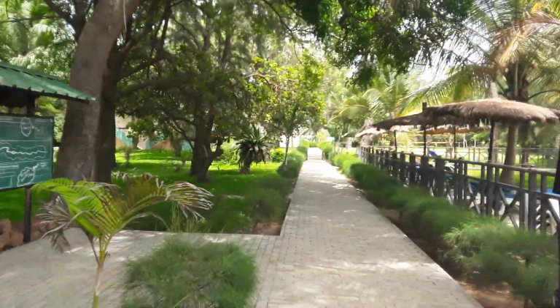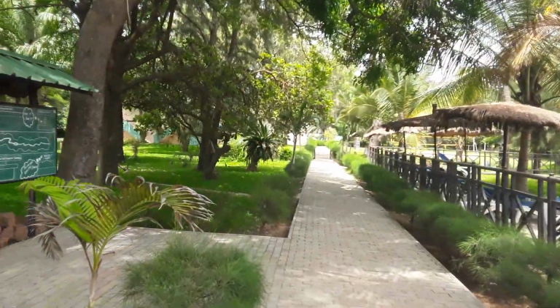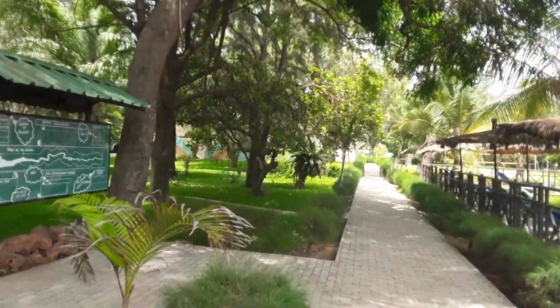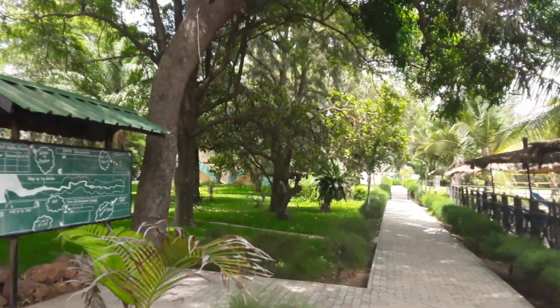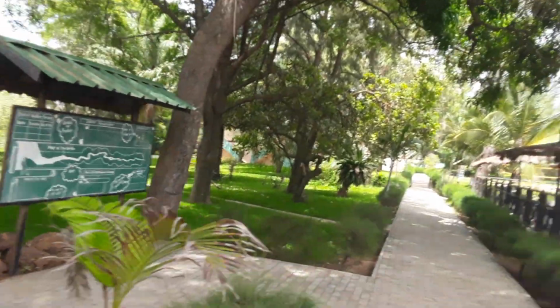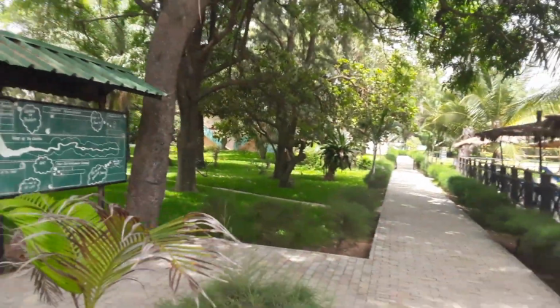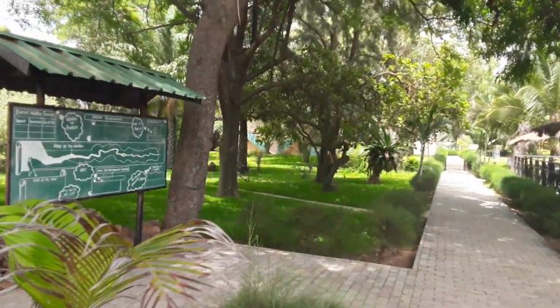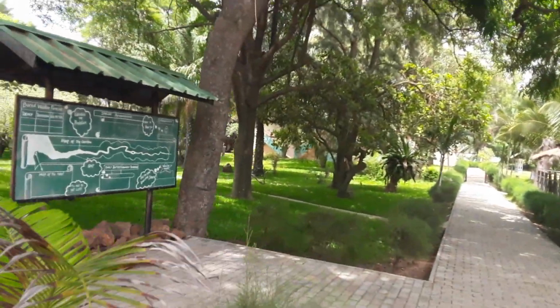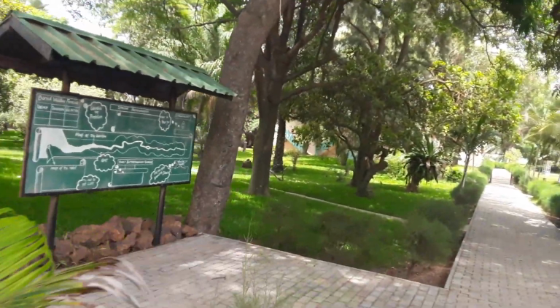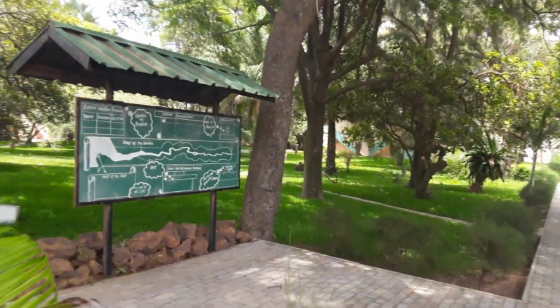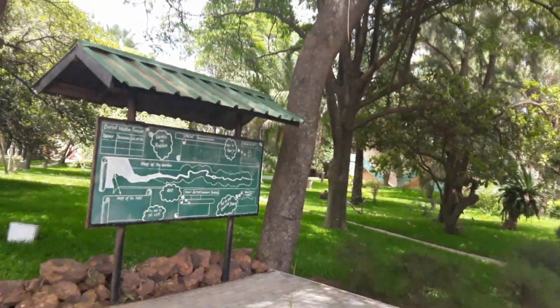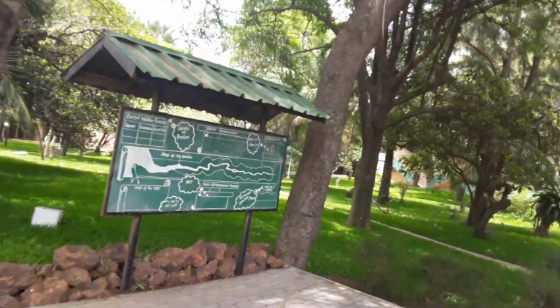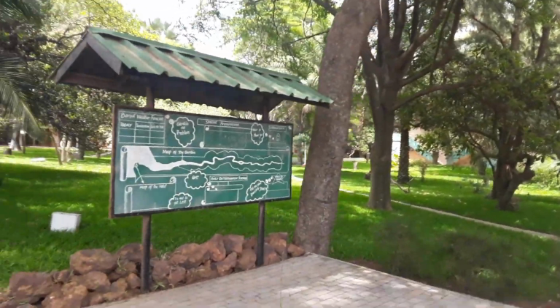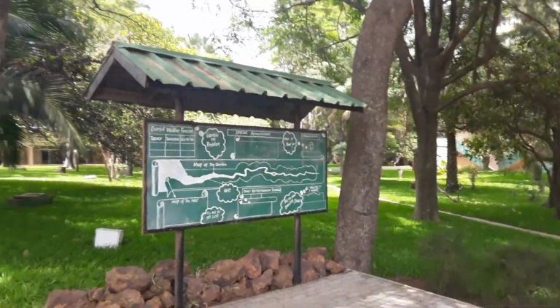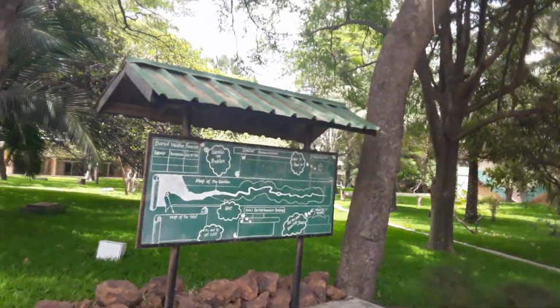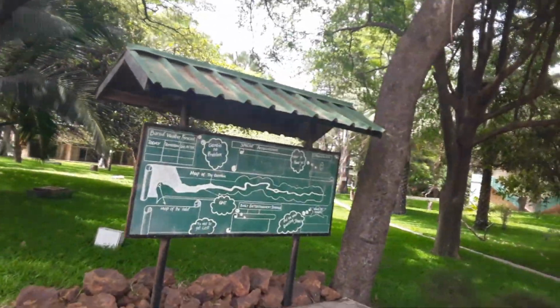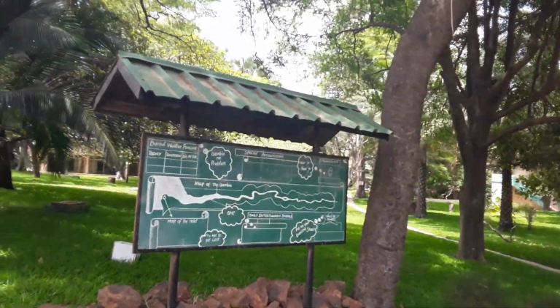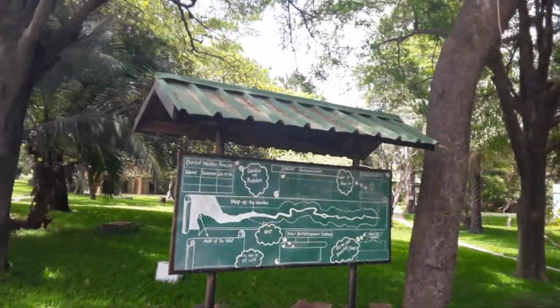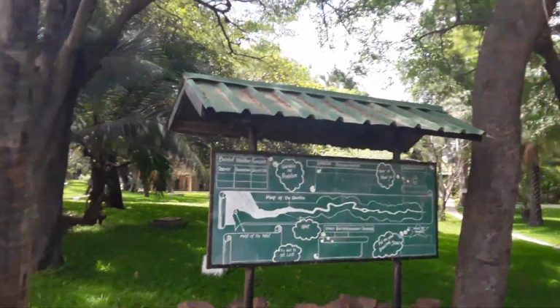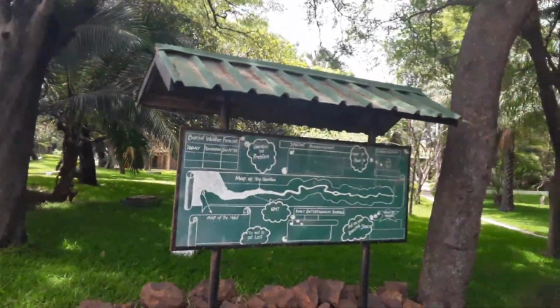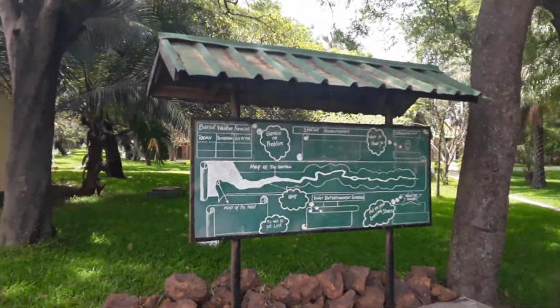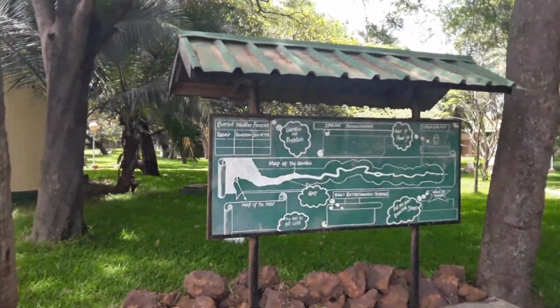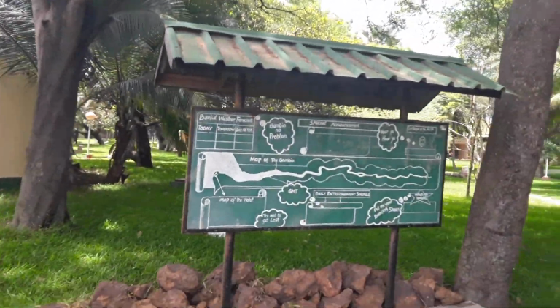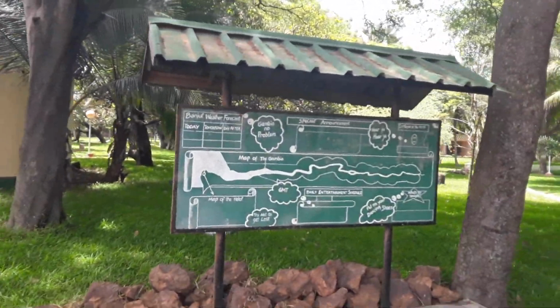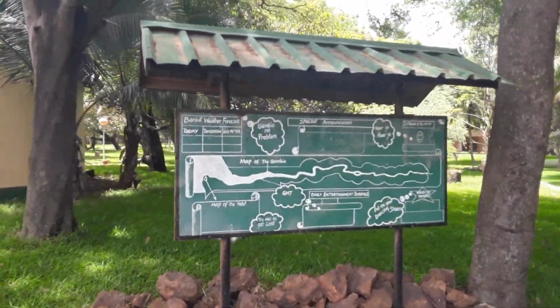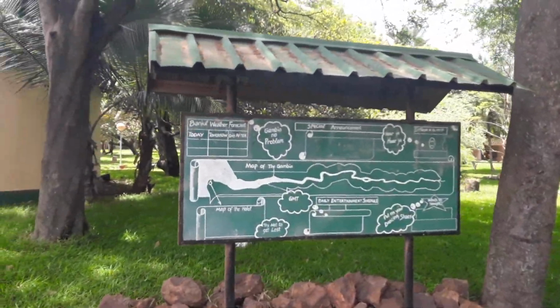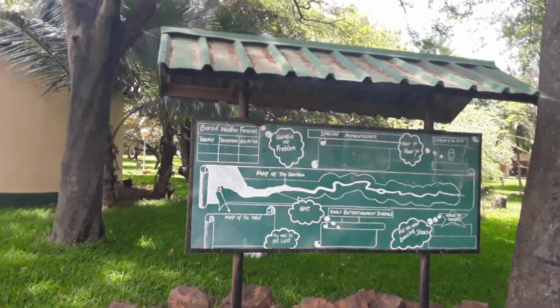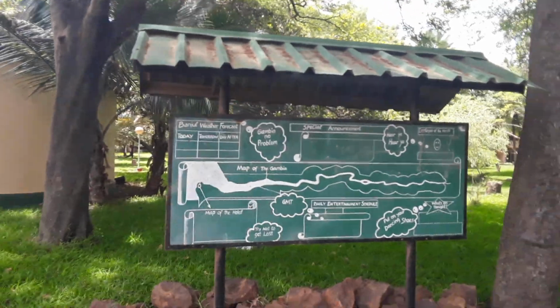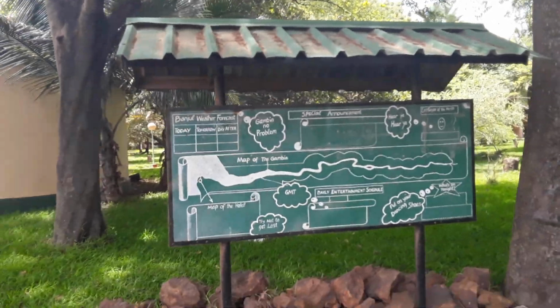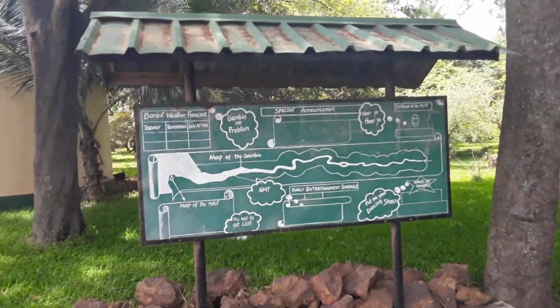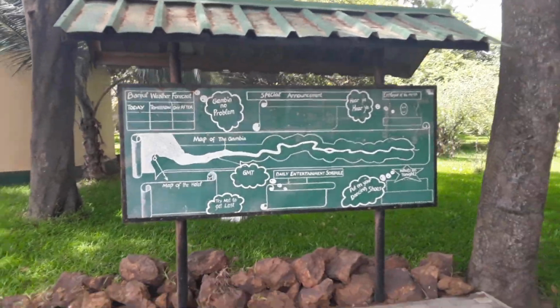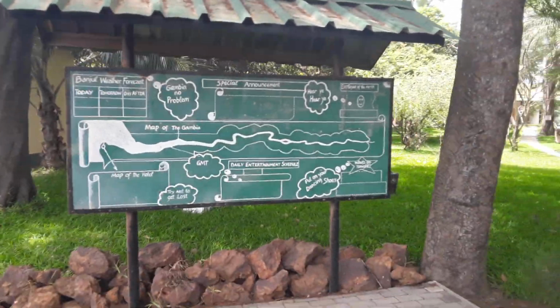And look, they even have a map of the Gambia — how cool is that? Look at that. It's a map of the Gambia here.